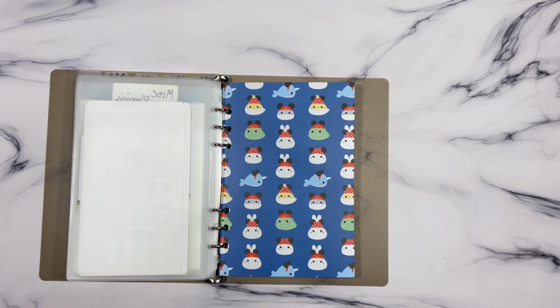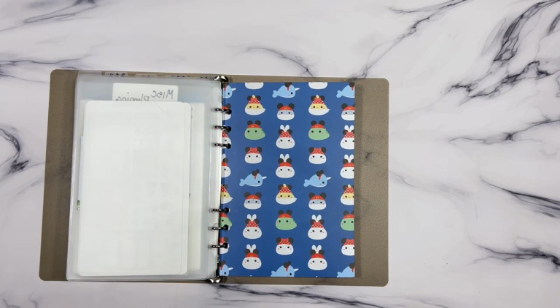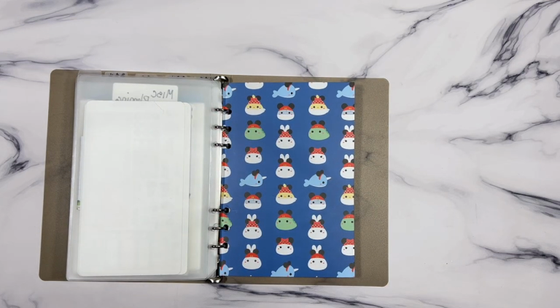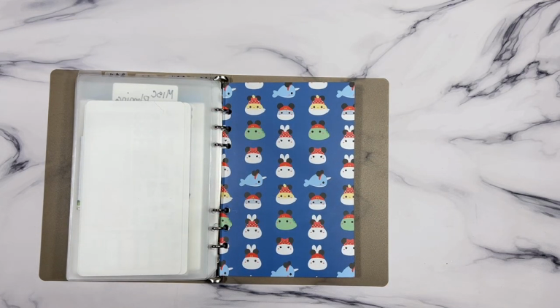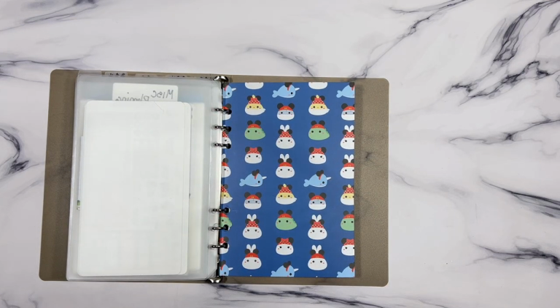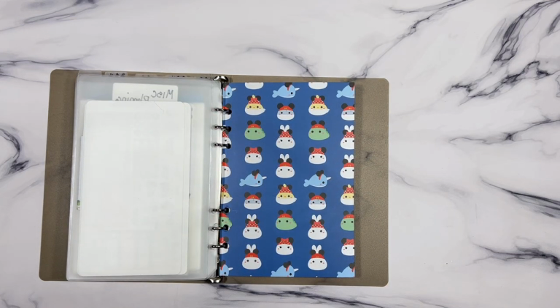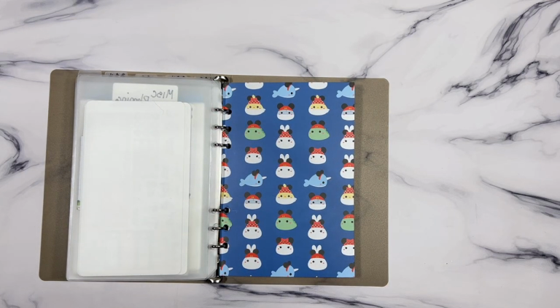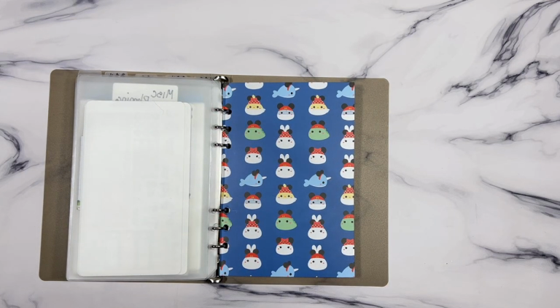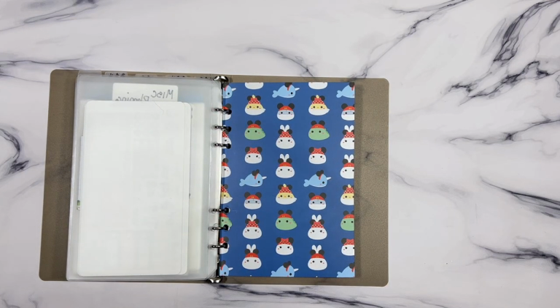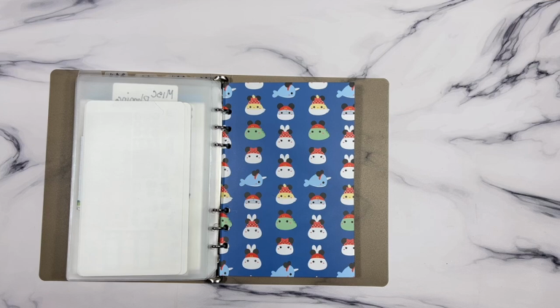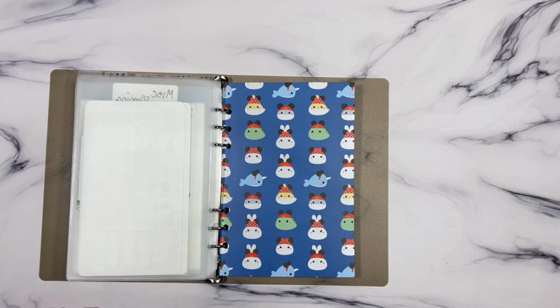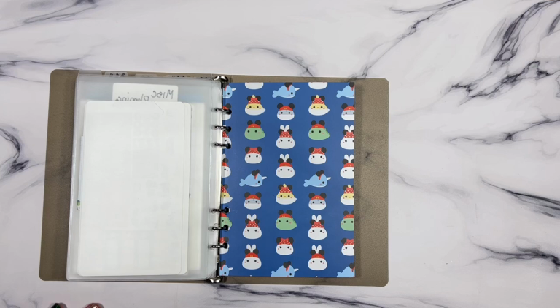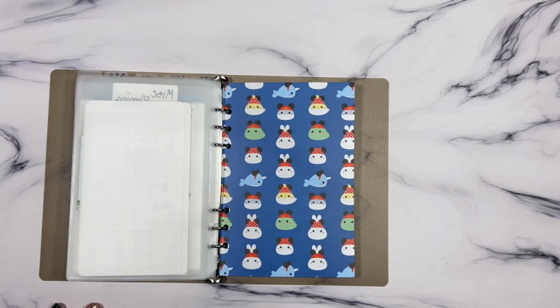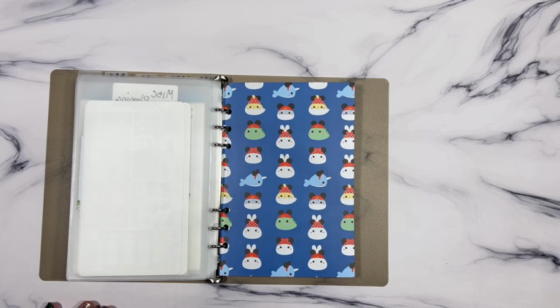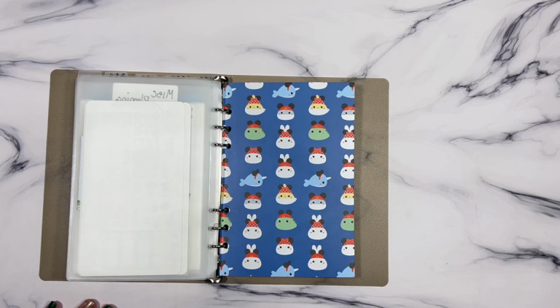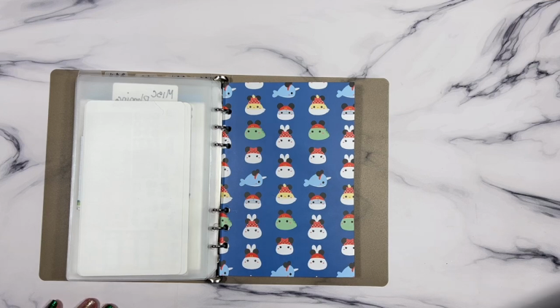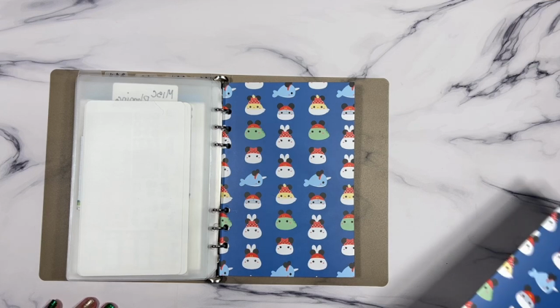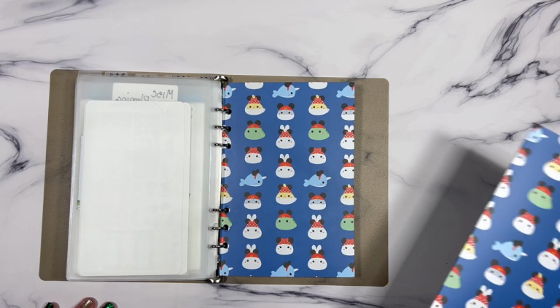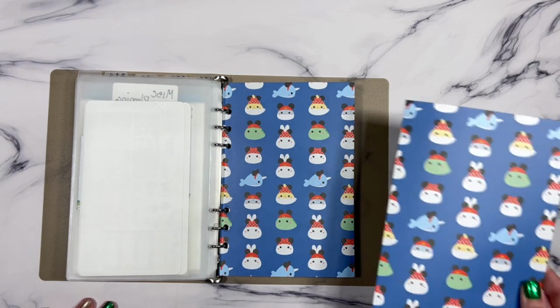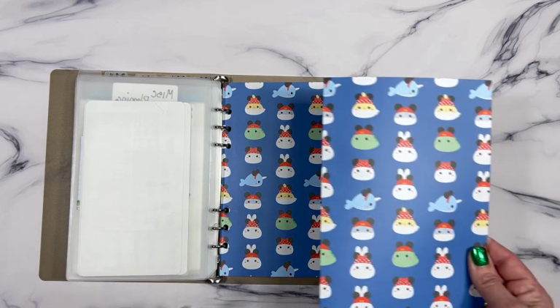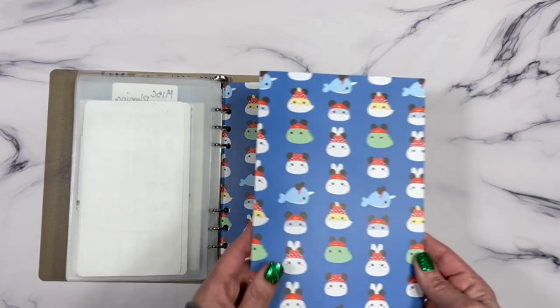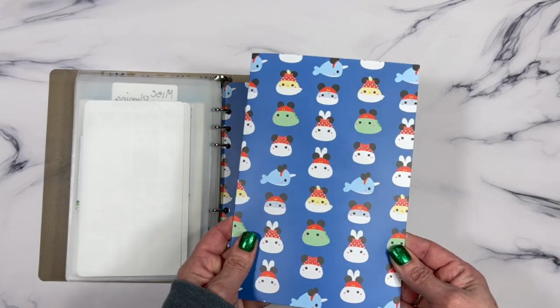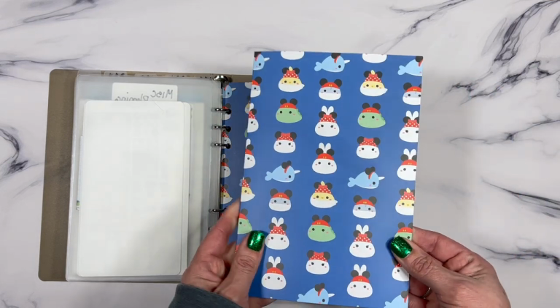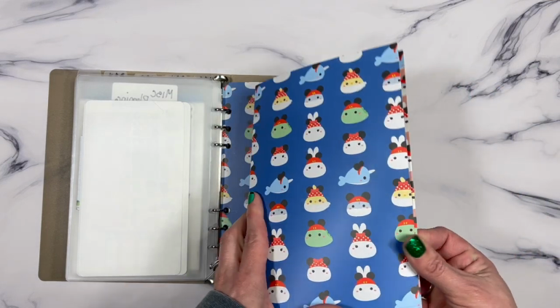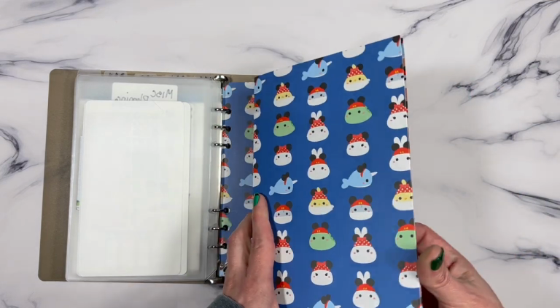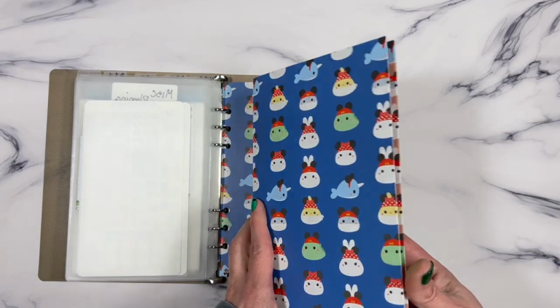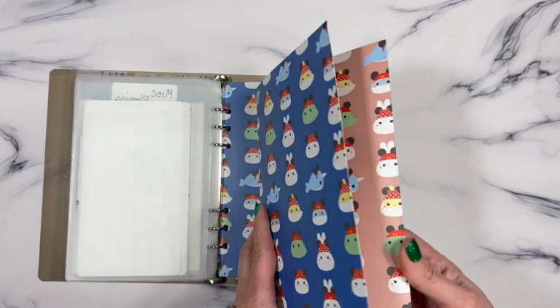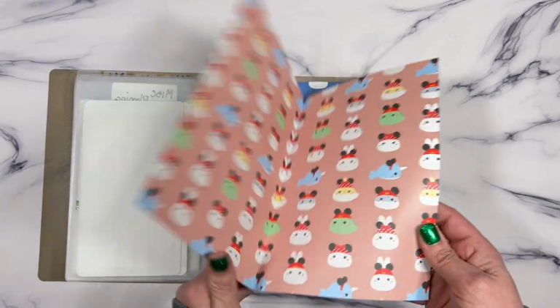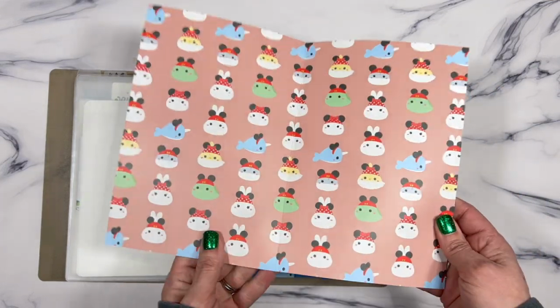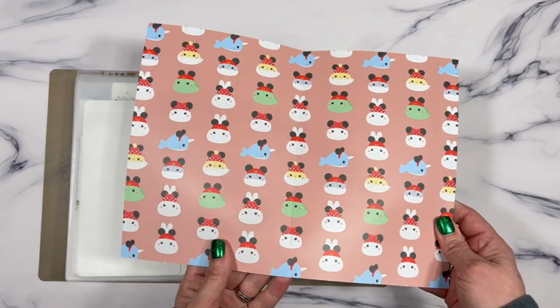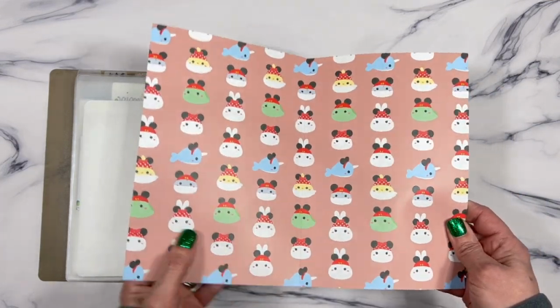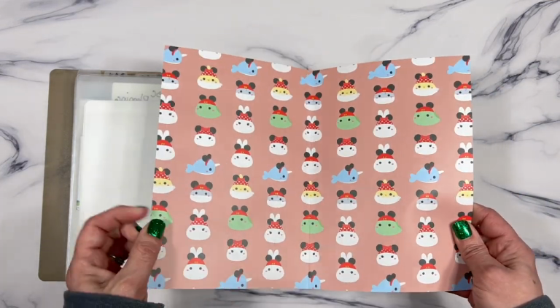It just comes like this, and it's quite thick.